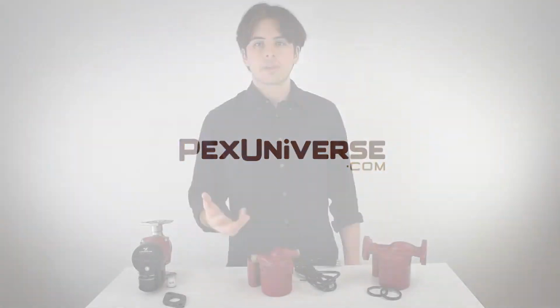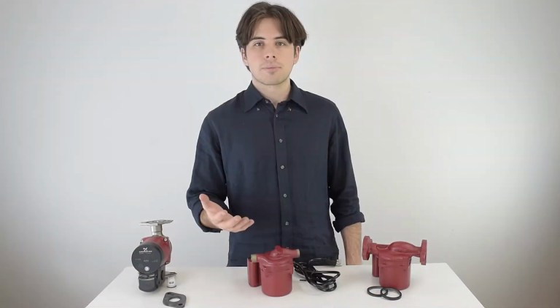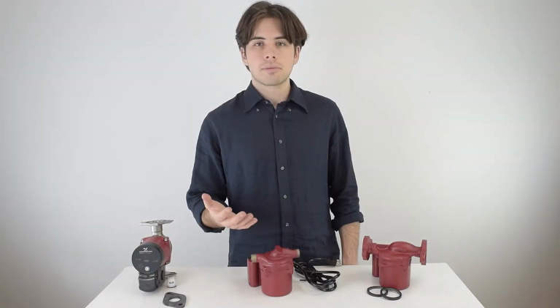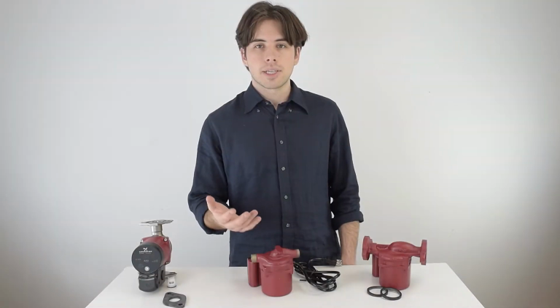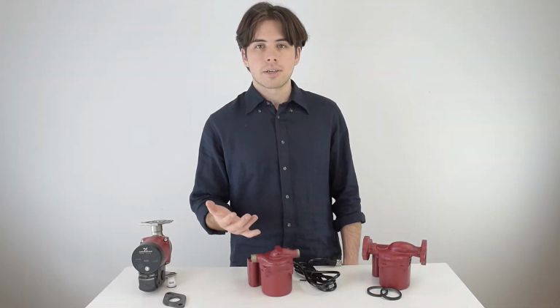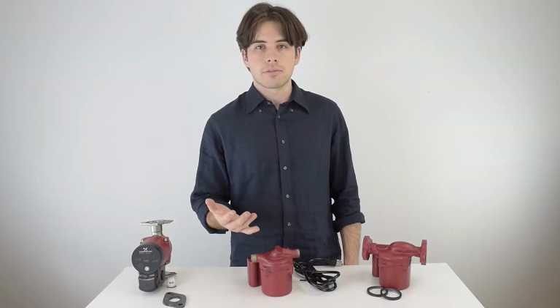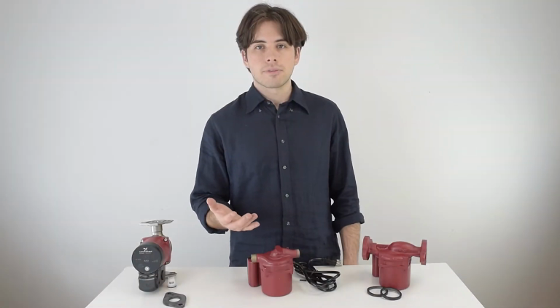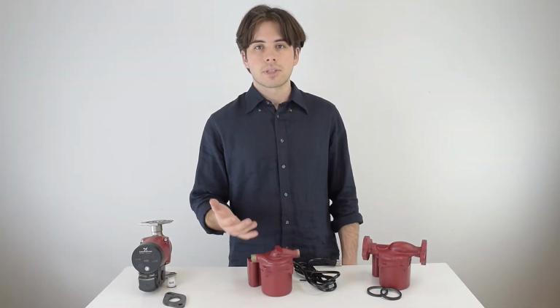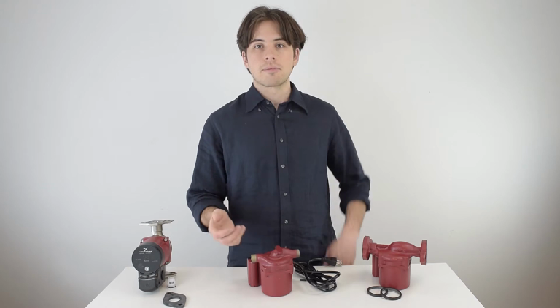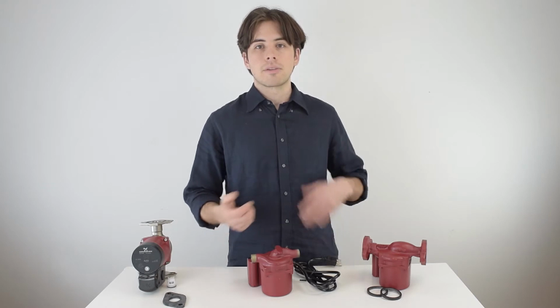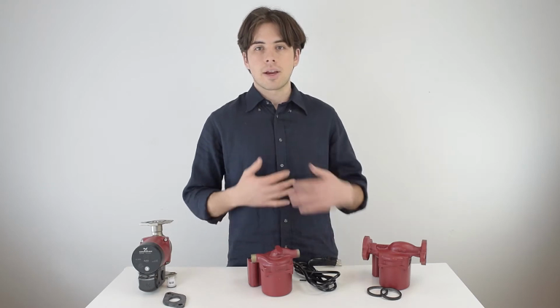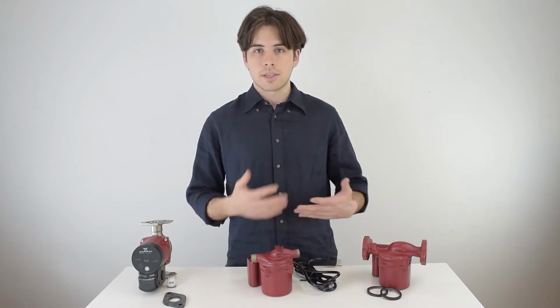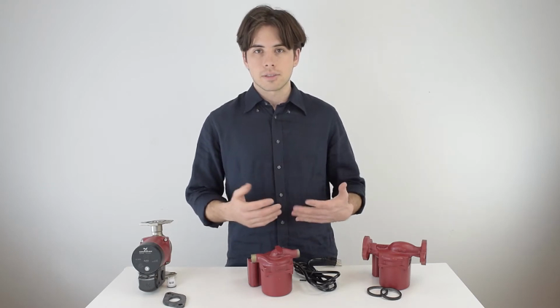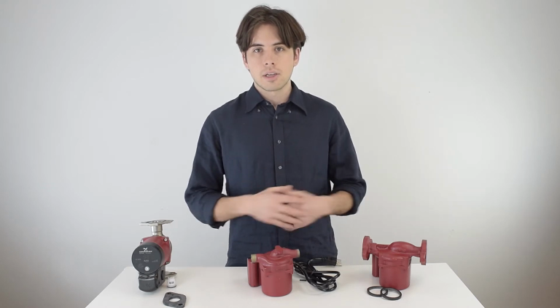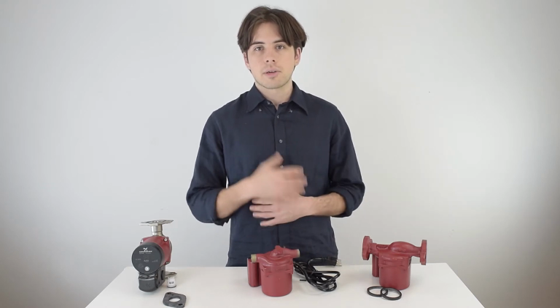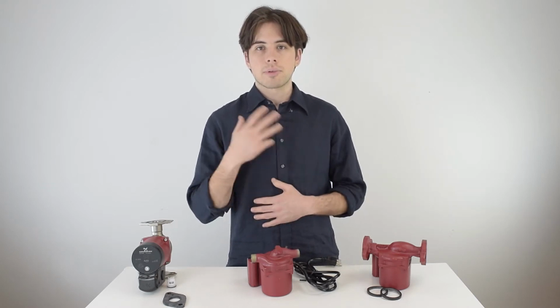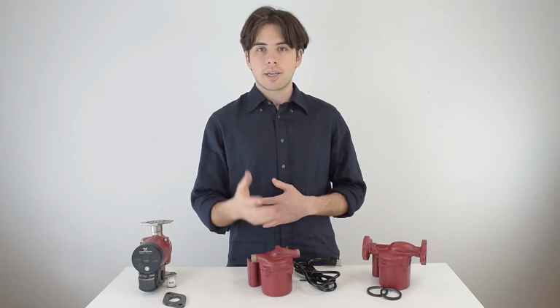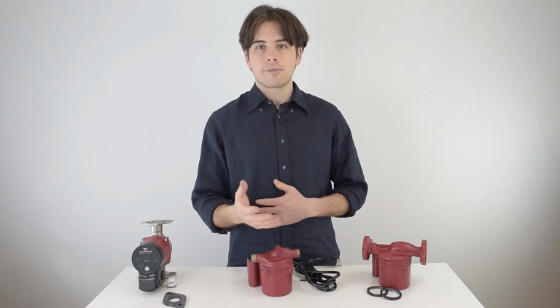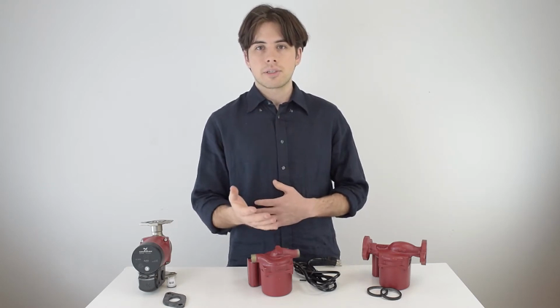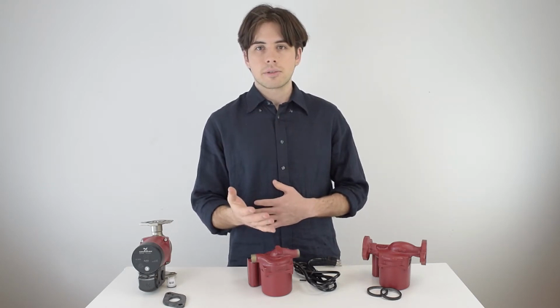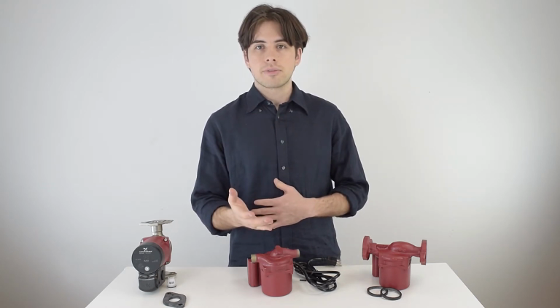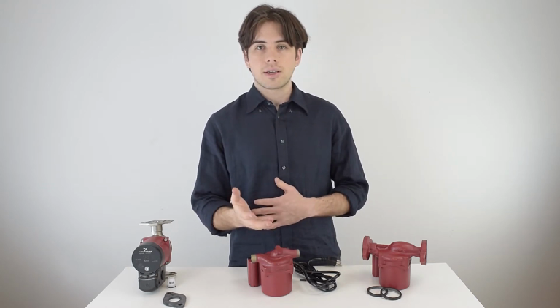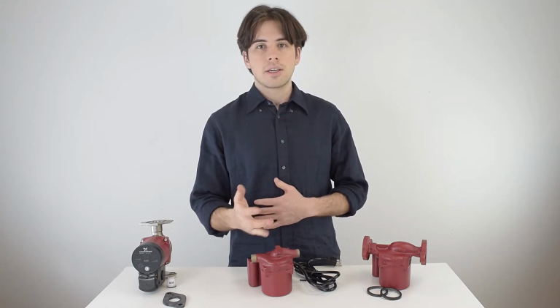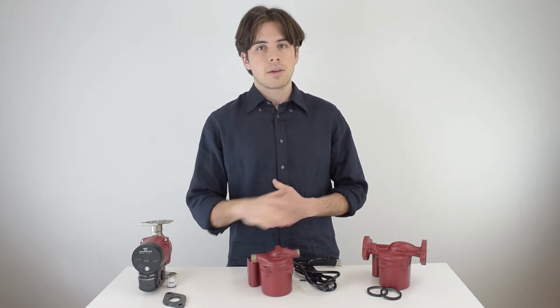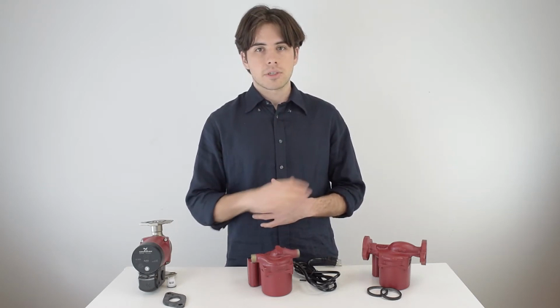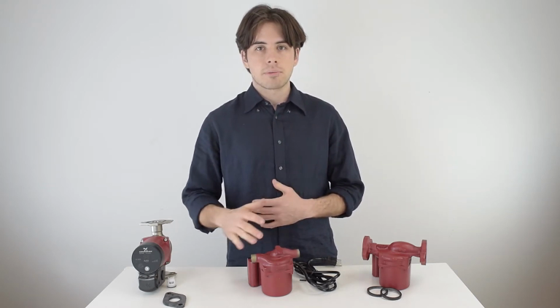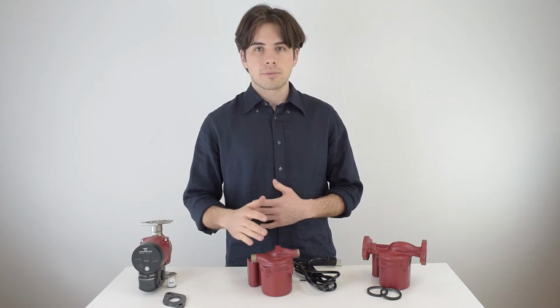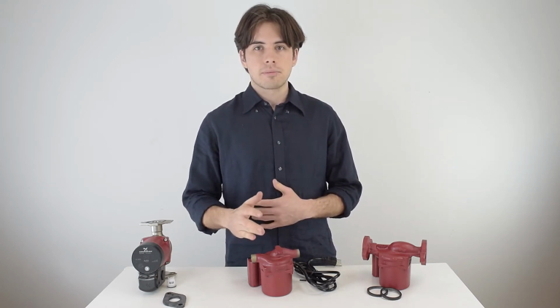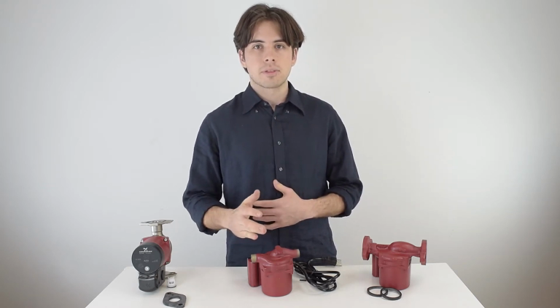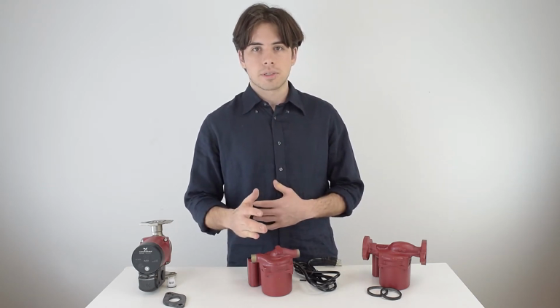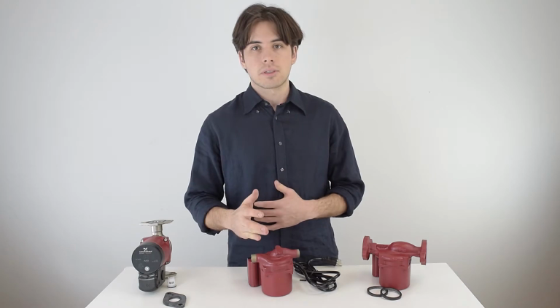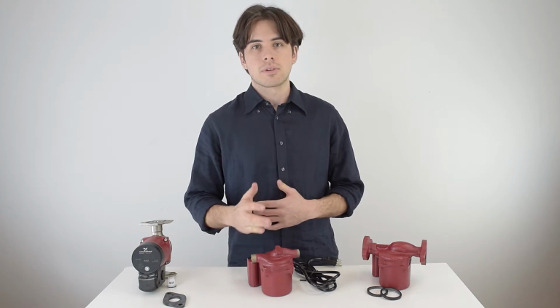Circulator pumps from Taco and Grundfos come in many variations, so I'm going to break down the features you can find, and when you're shopping for pumps you'll know what you're looking for.